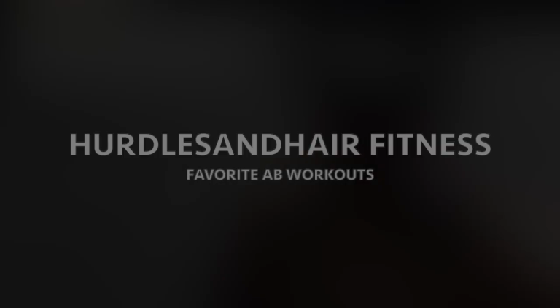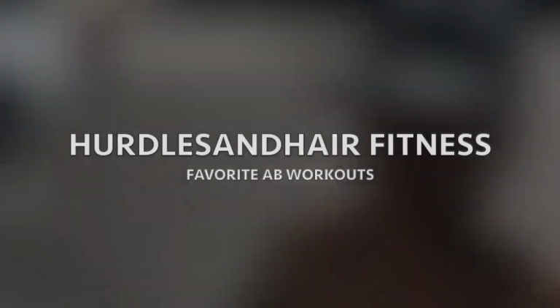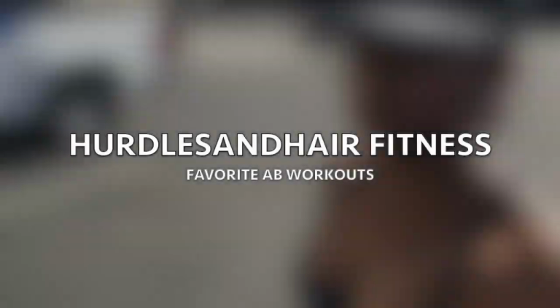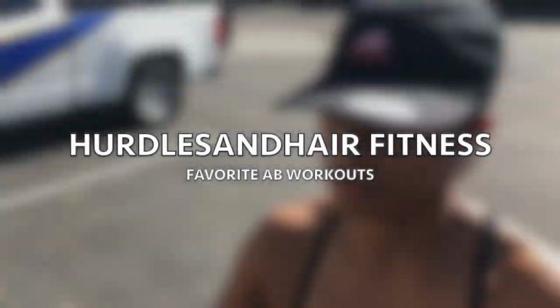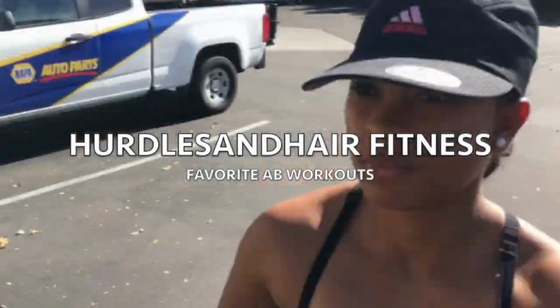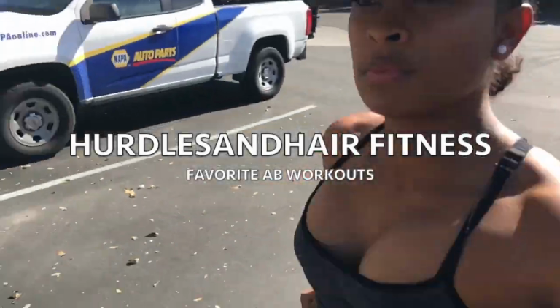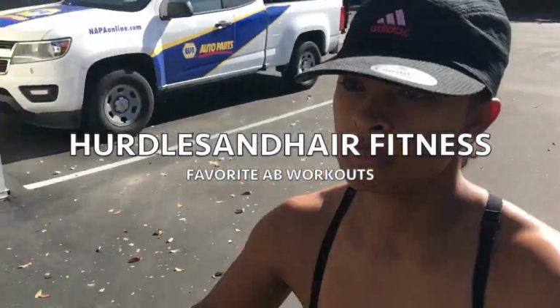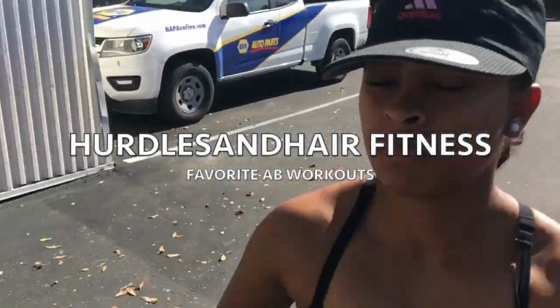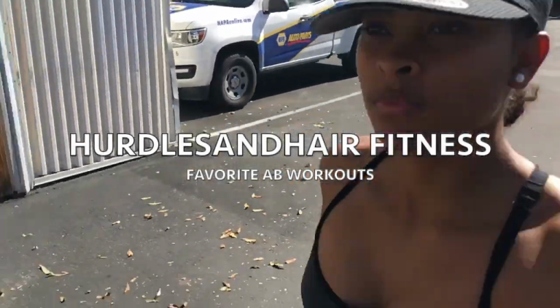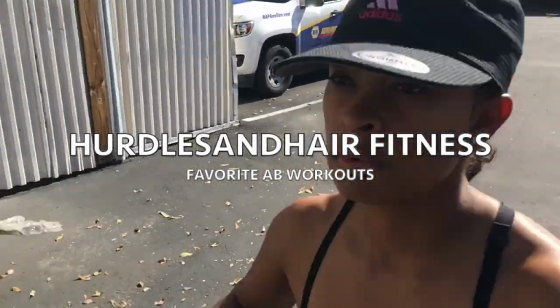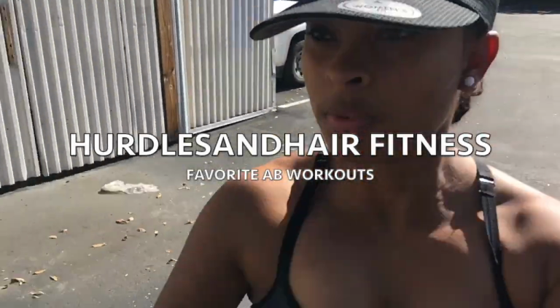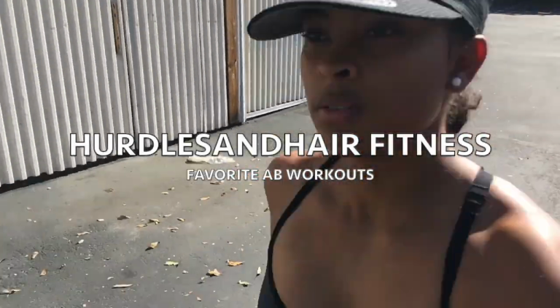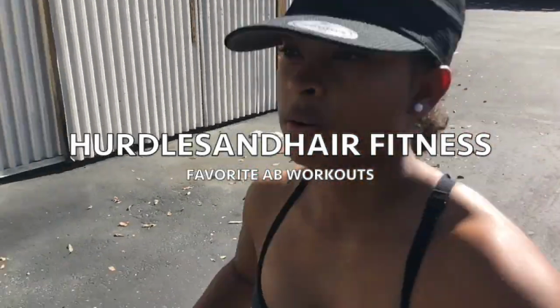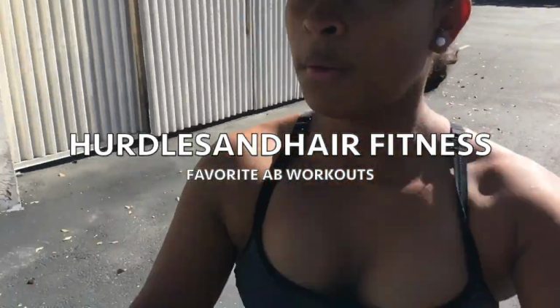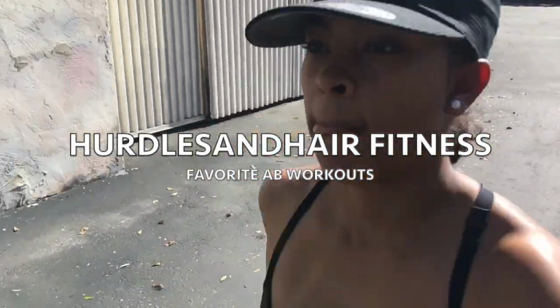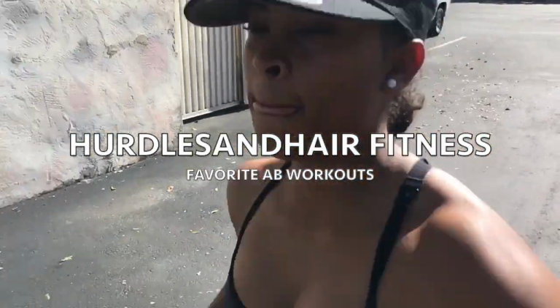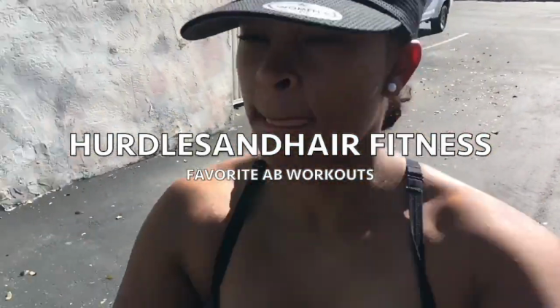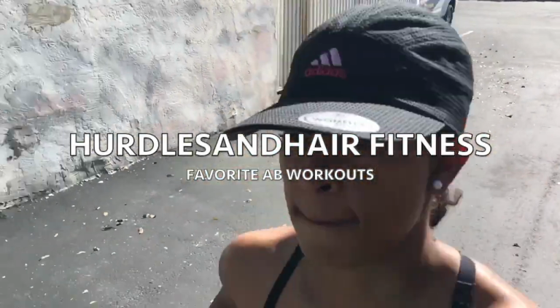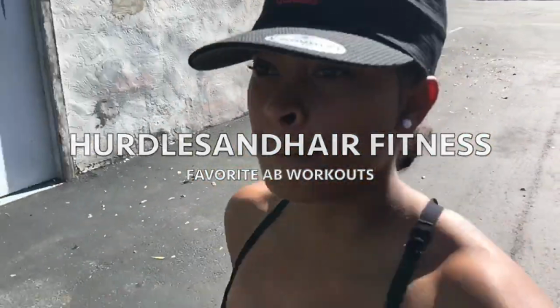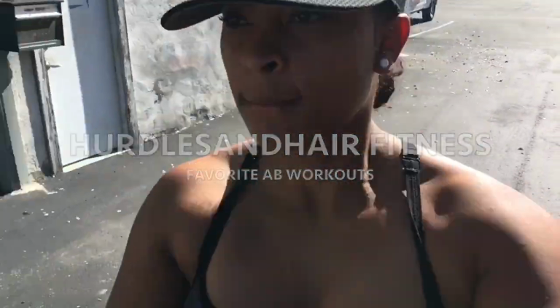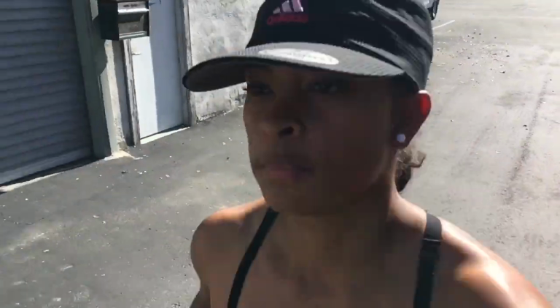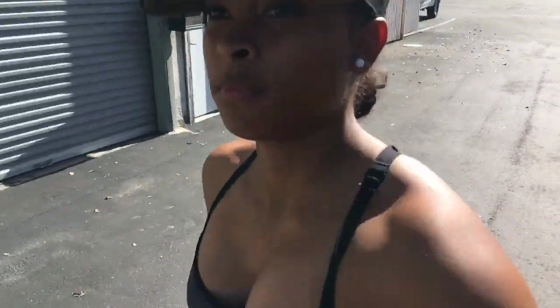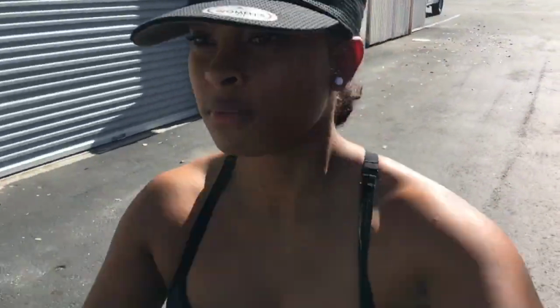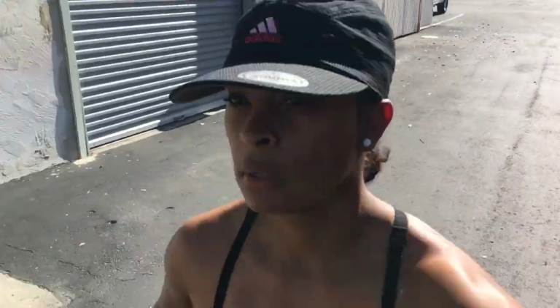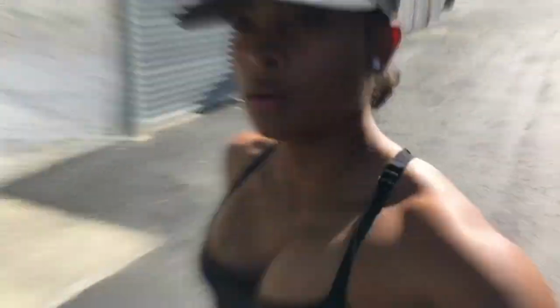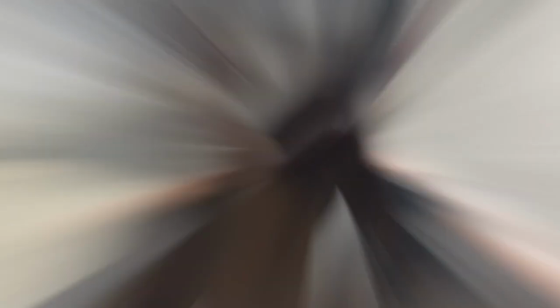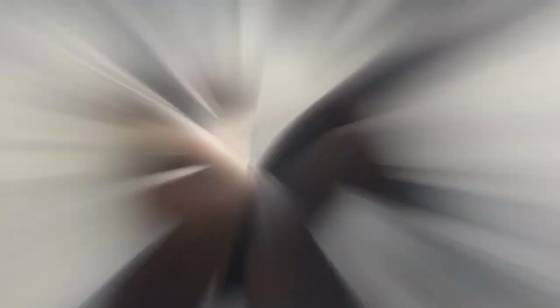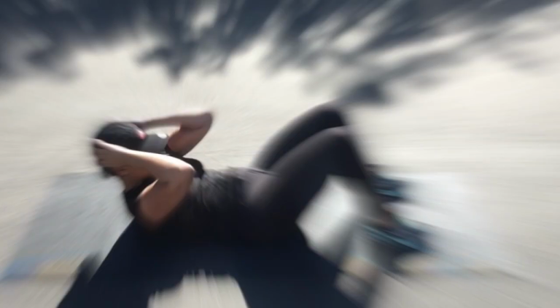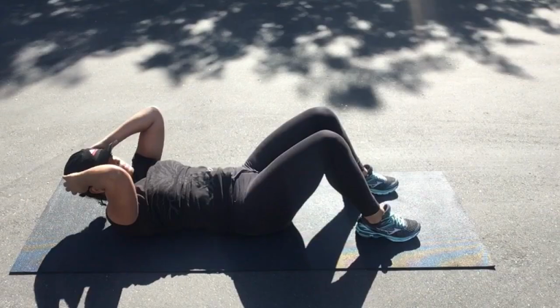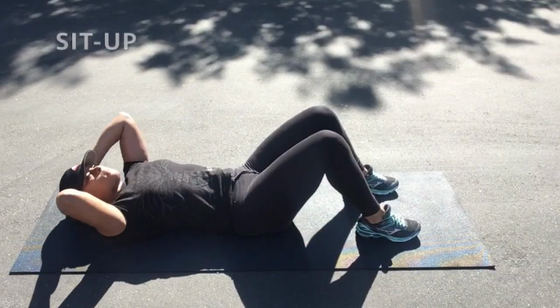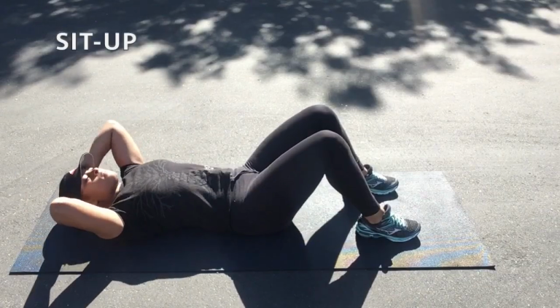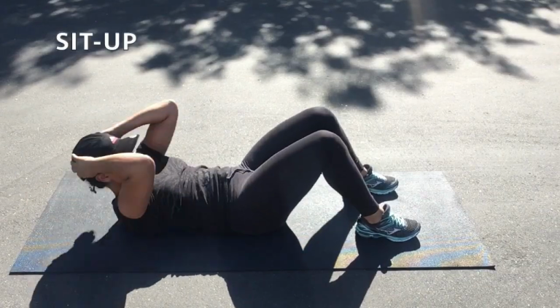Welcome to the Hurls and Hair Fitness channel where we're addressing some of my favorite ab workouts. Let's jump right into it.